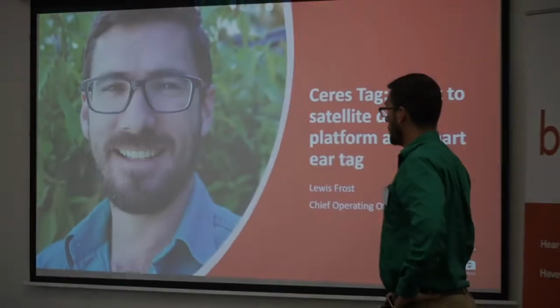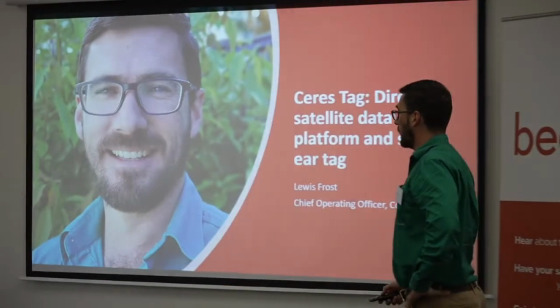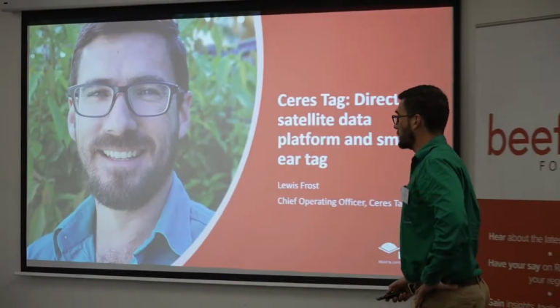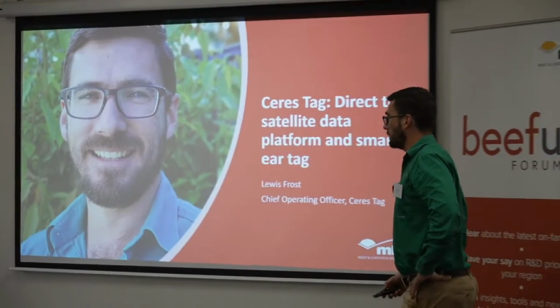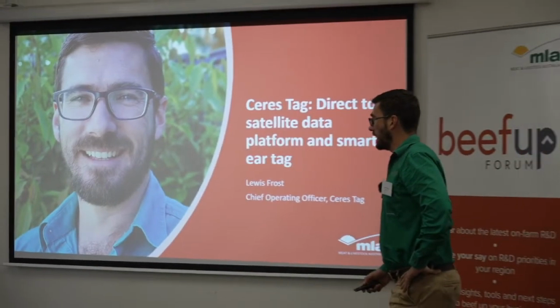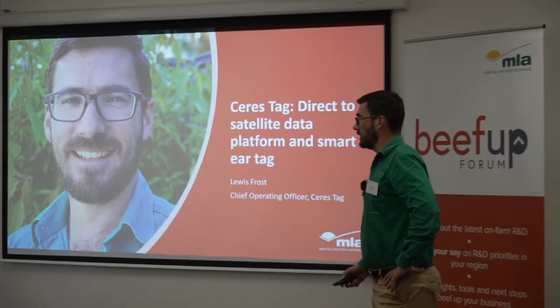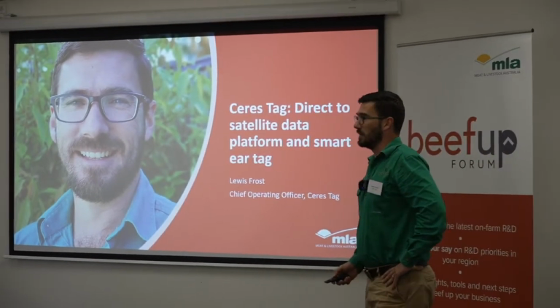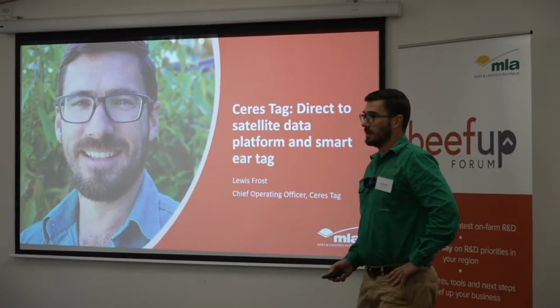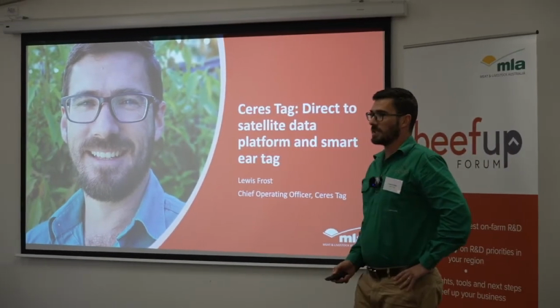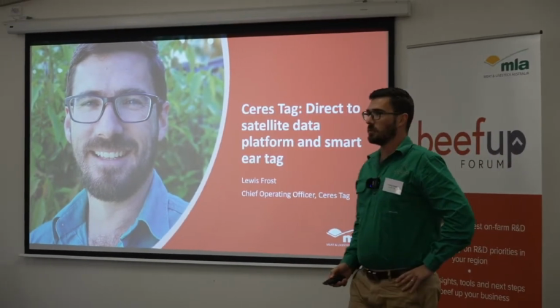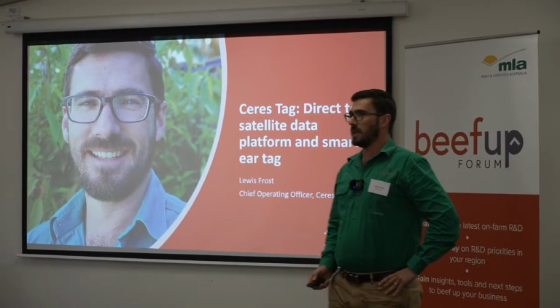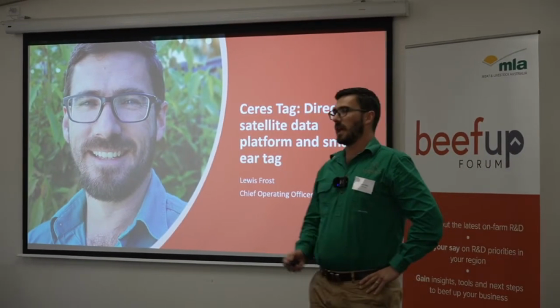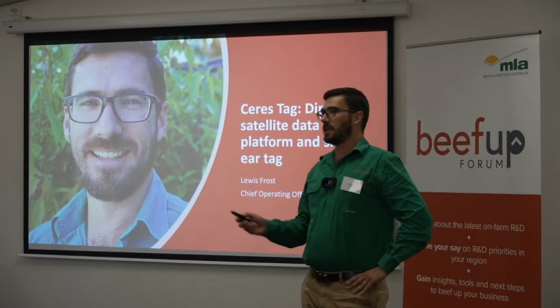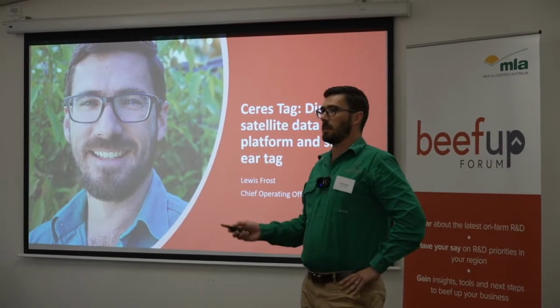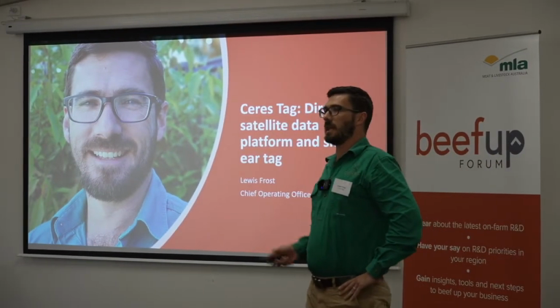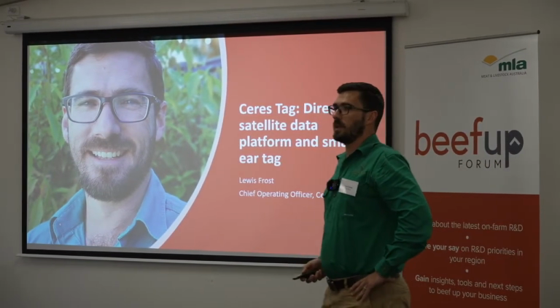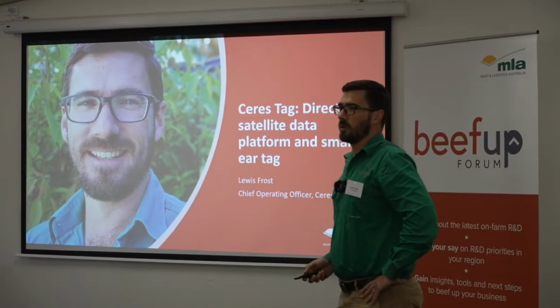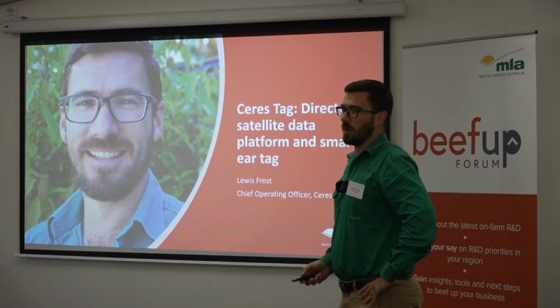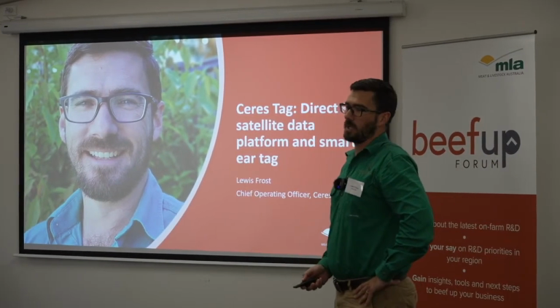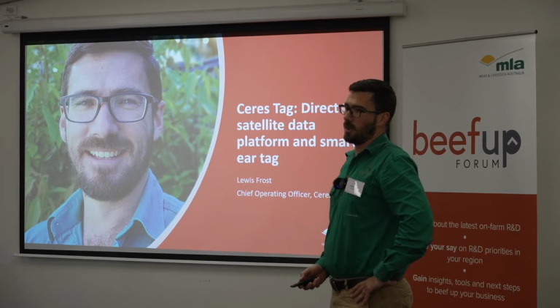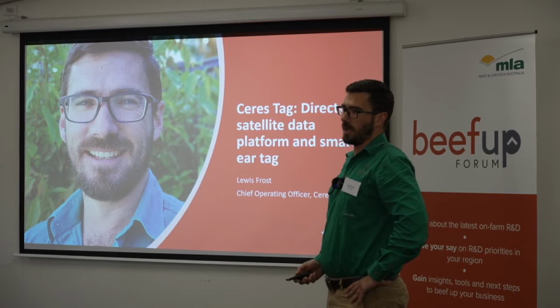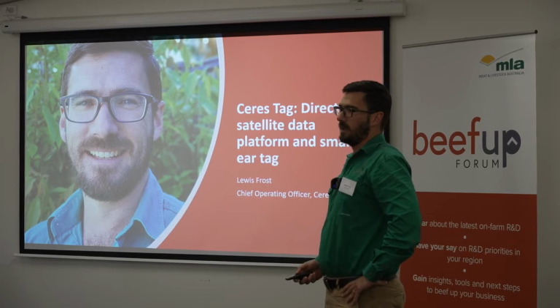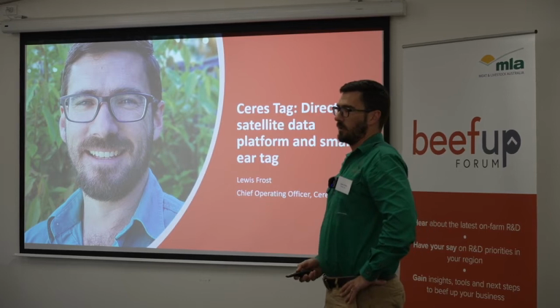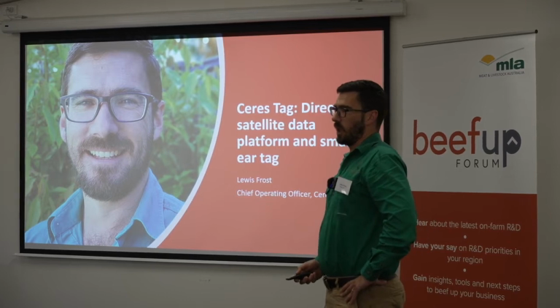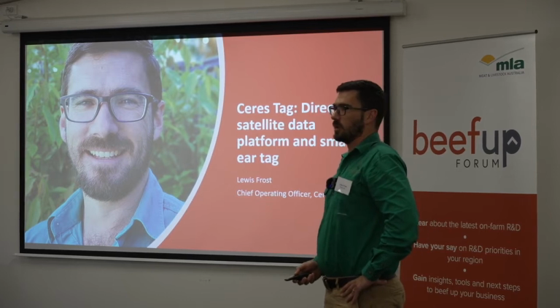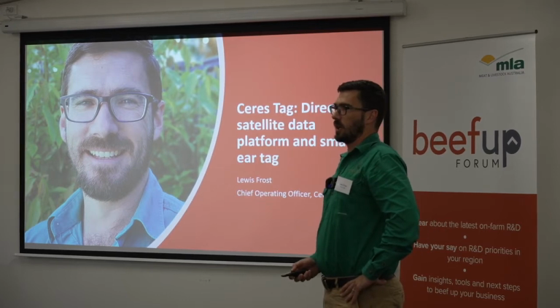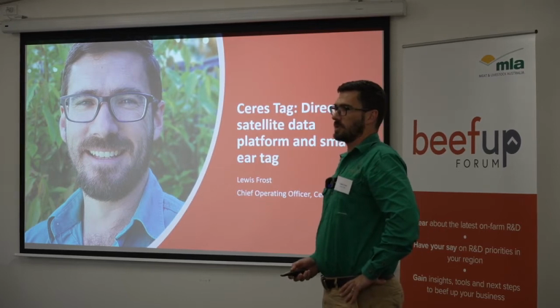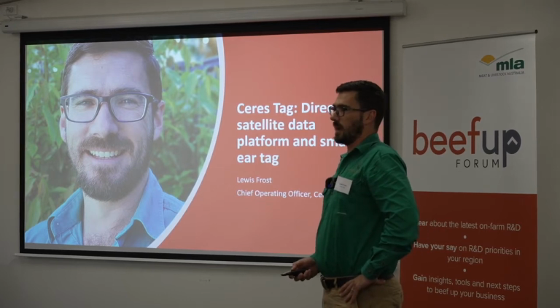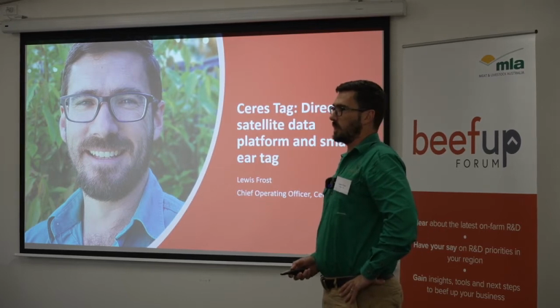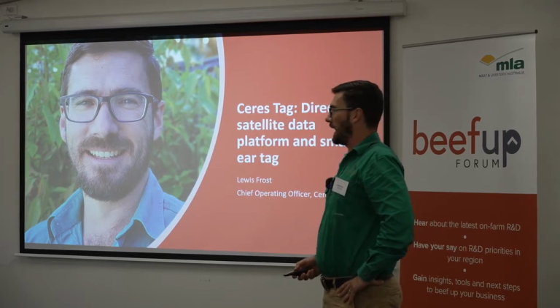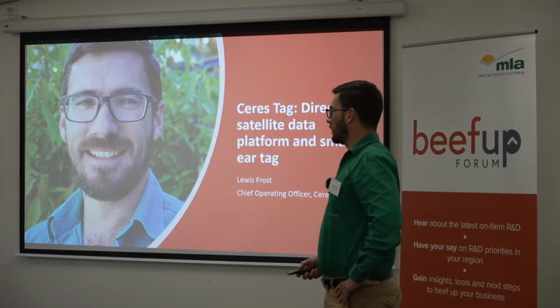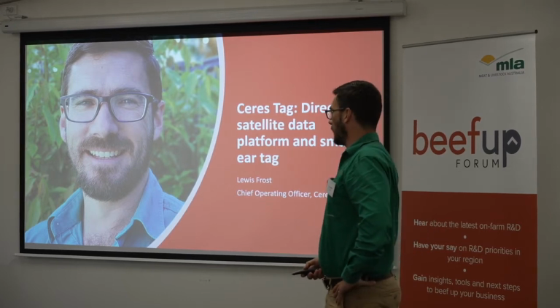I'll kick us off. Thanks everyone and thanks to the MLA team for inviting me along and for the local organisers for having me out here to talk.